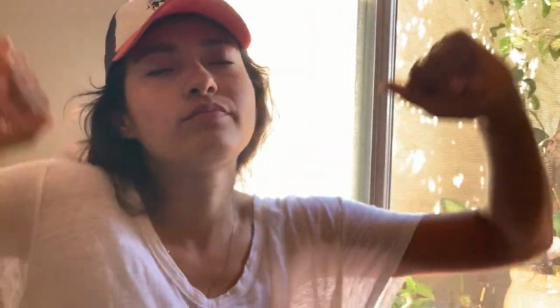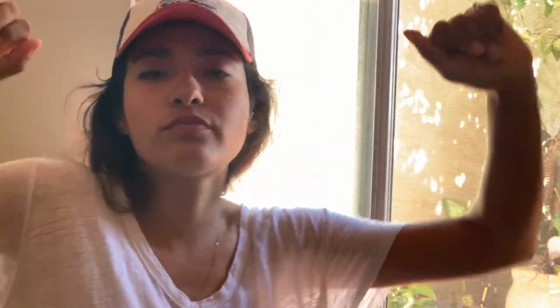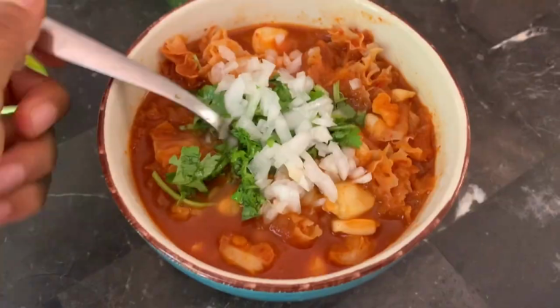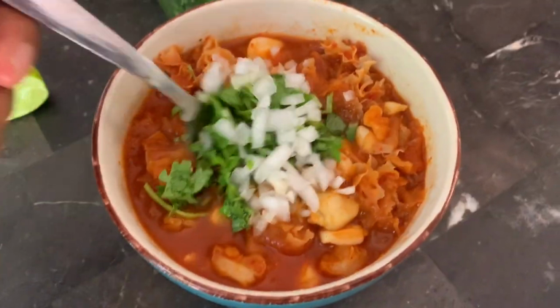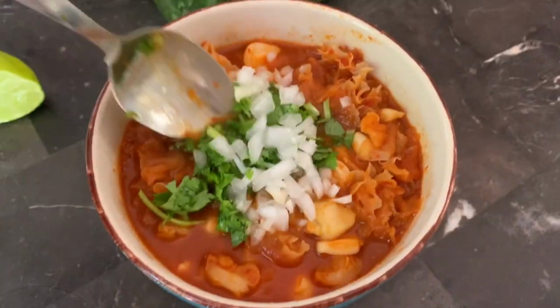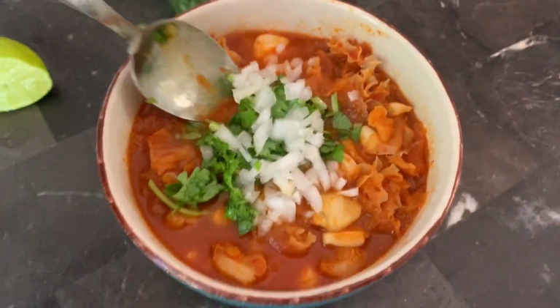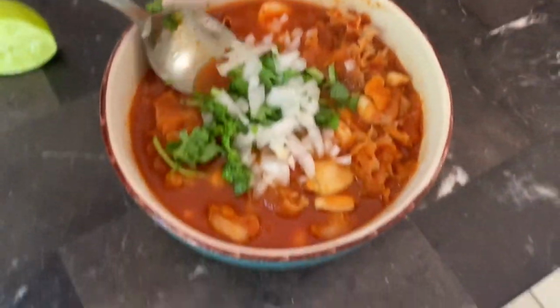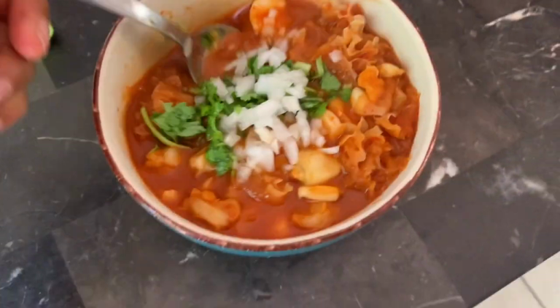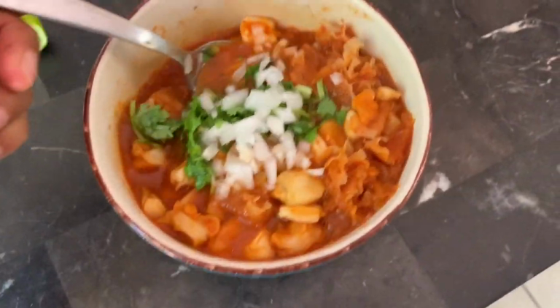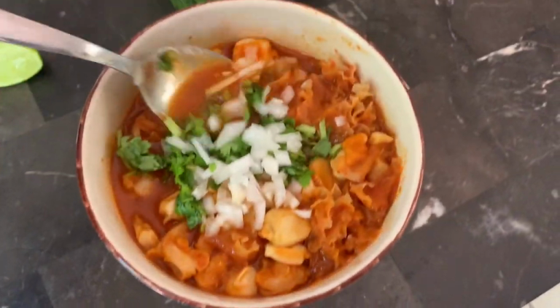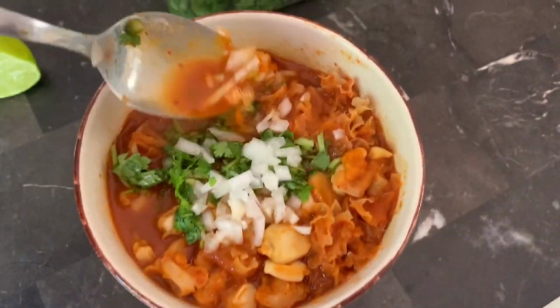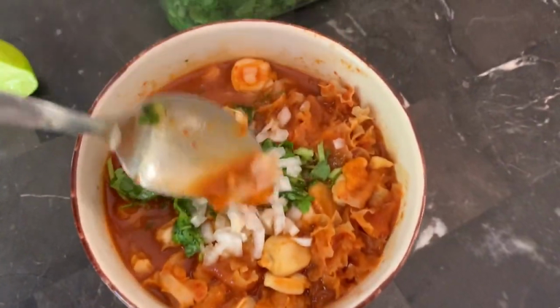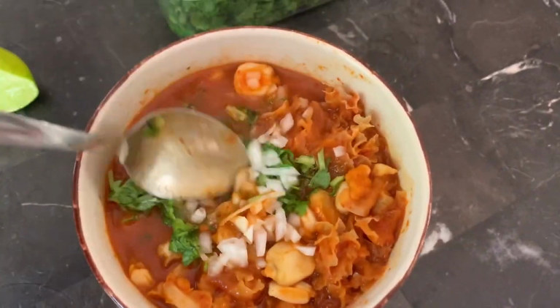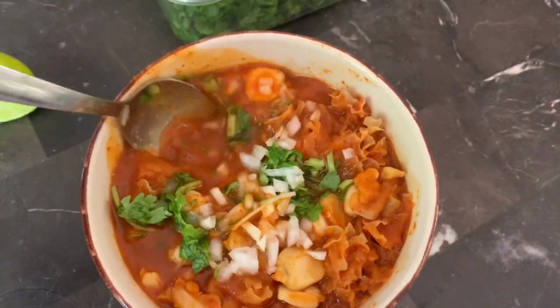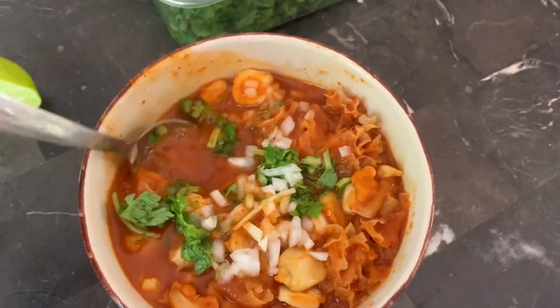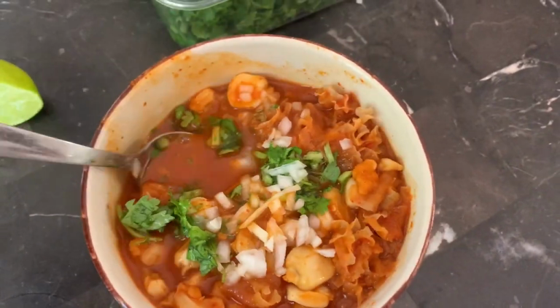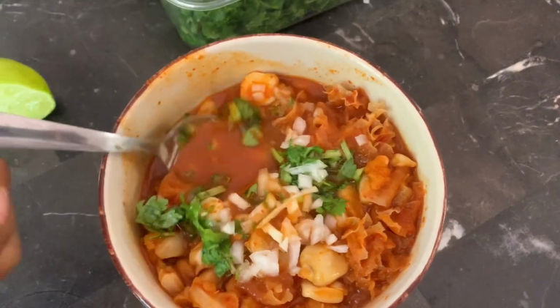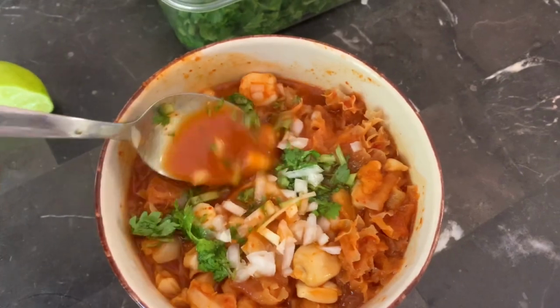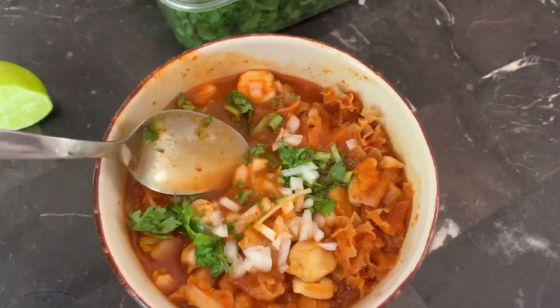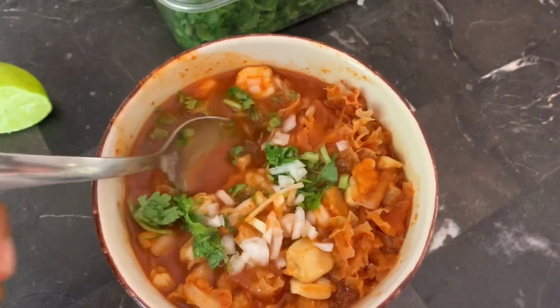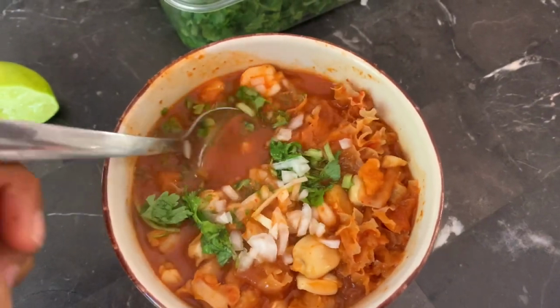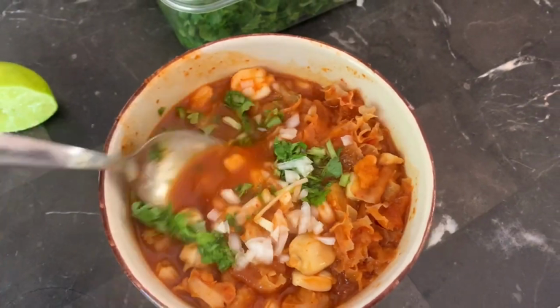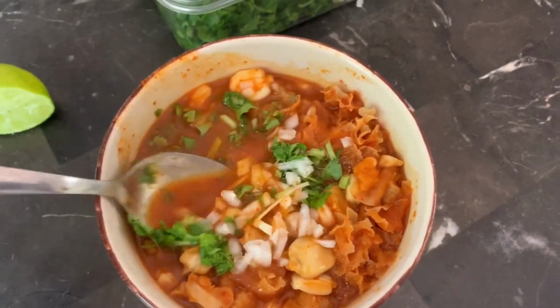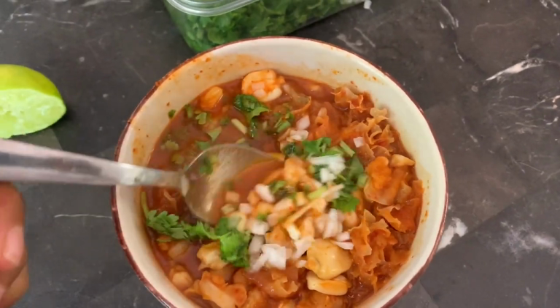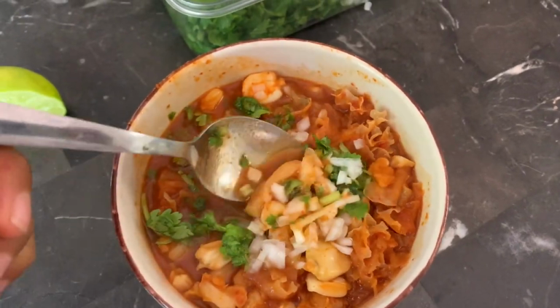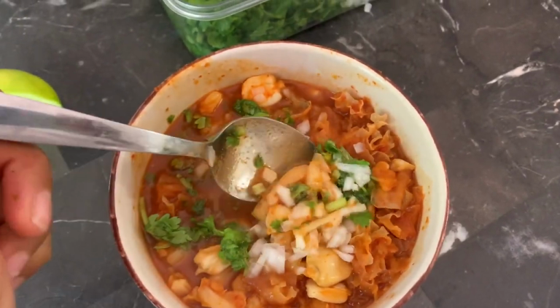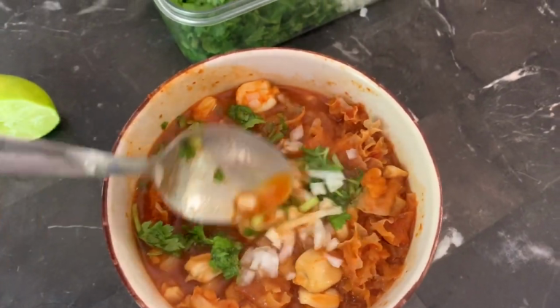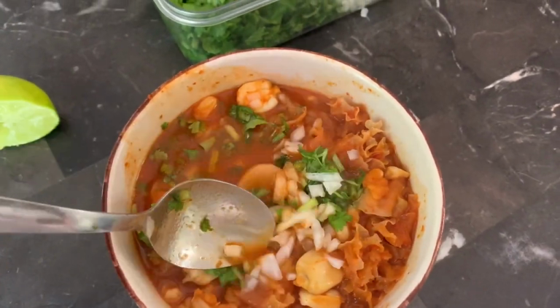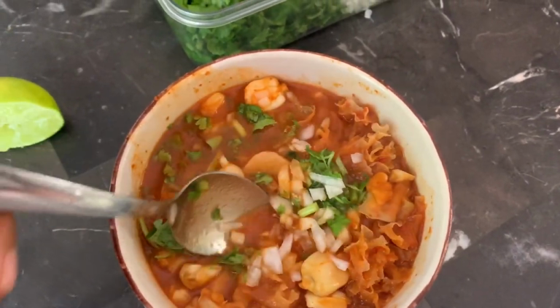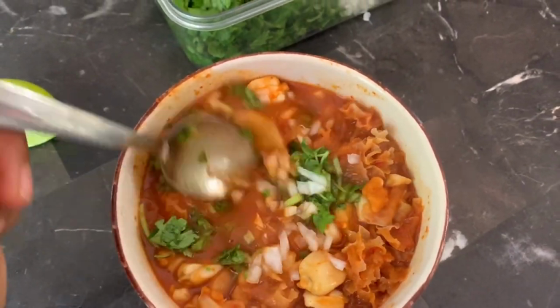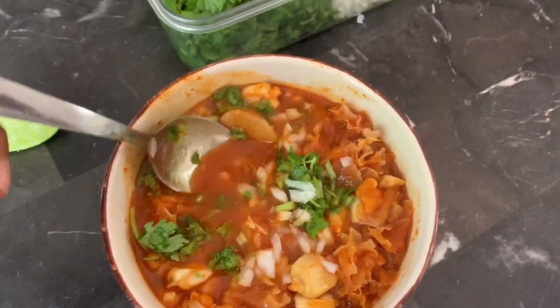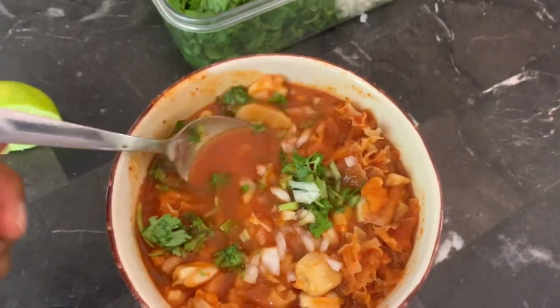And that's it, you guys! Thank you so much for watching and stay tuned for more recipes.